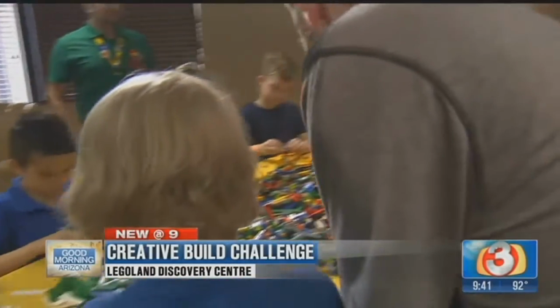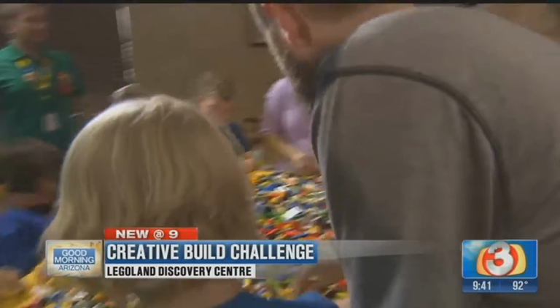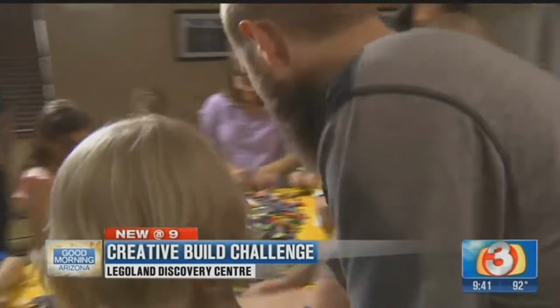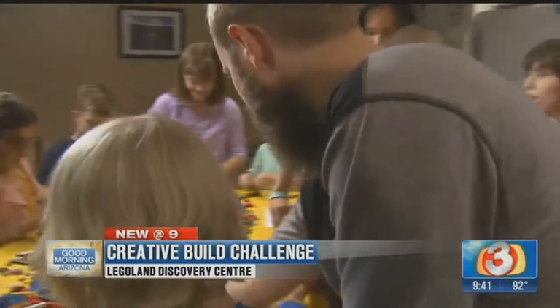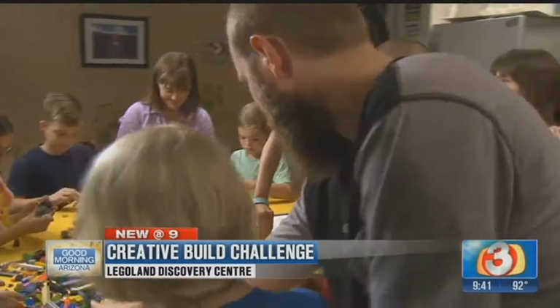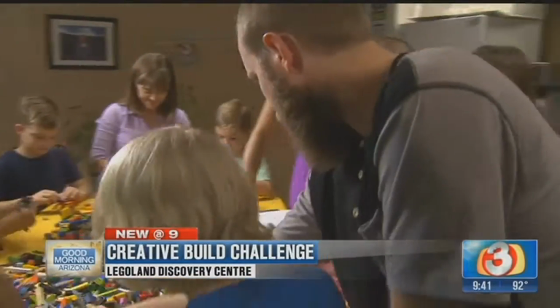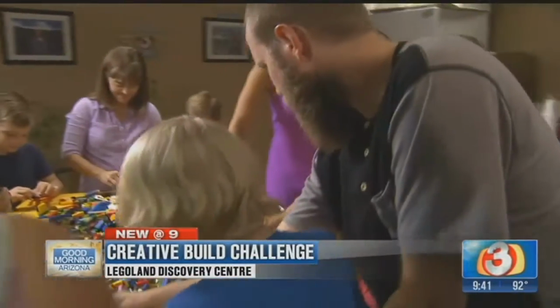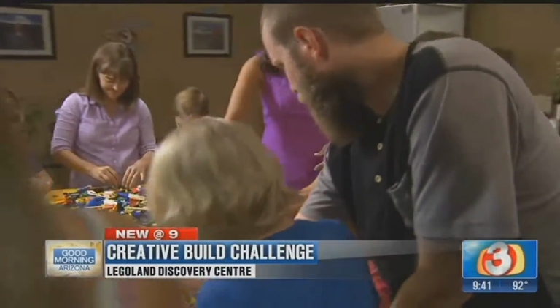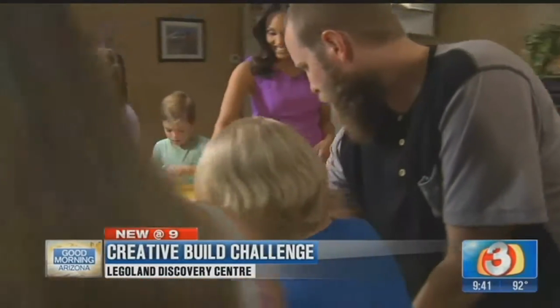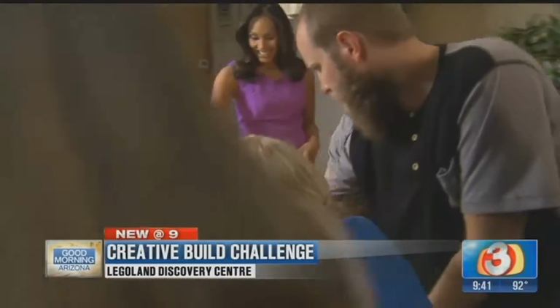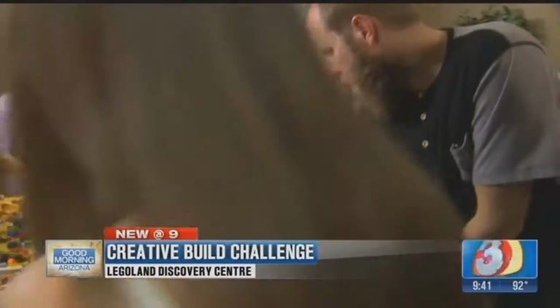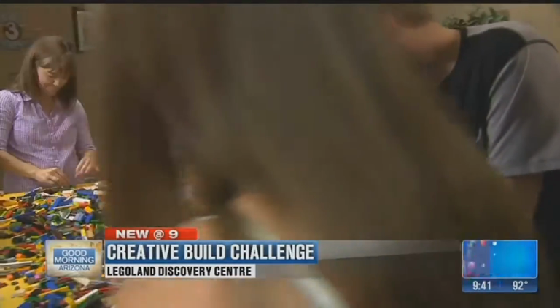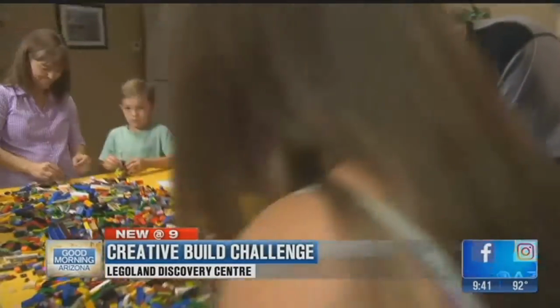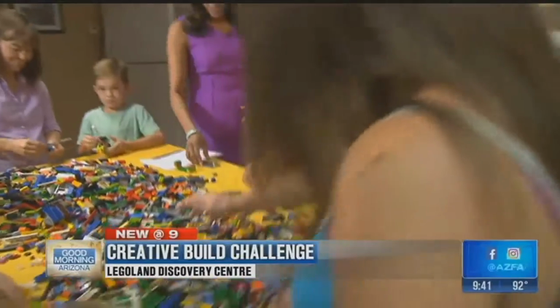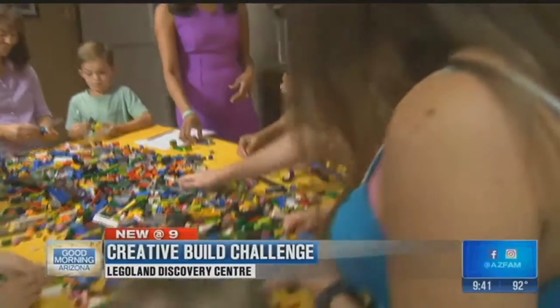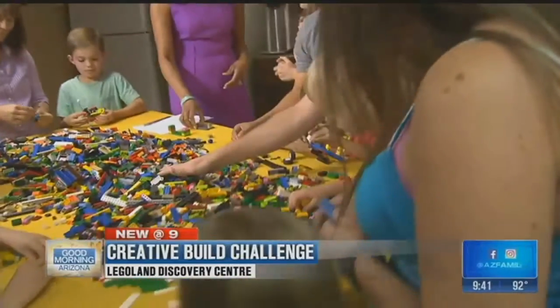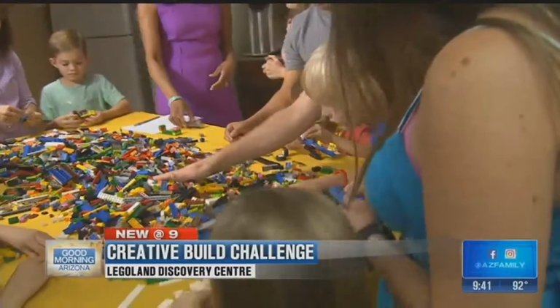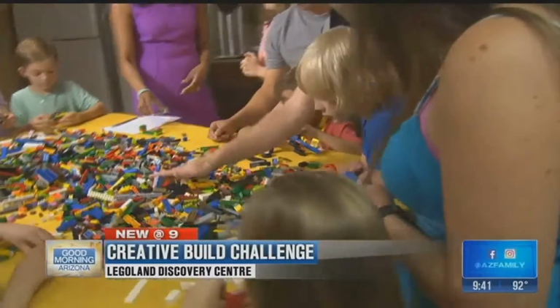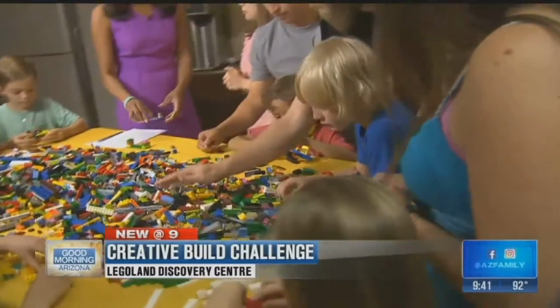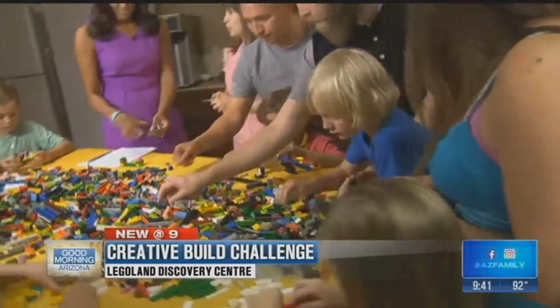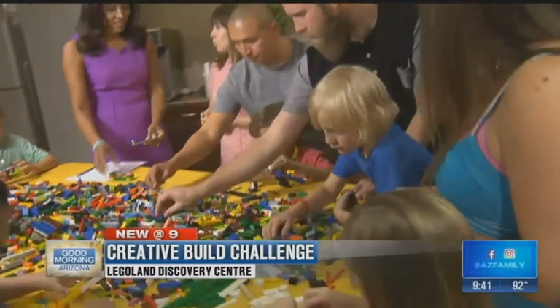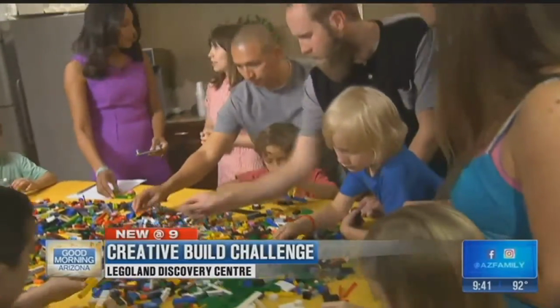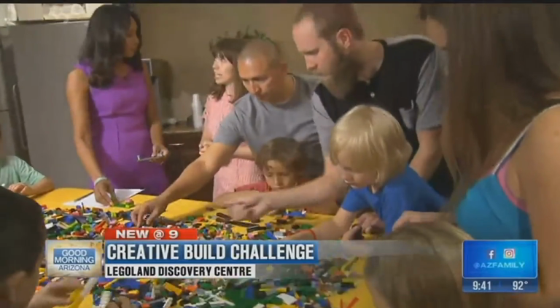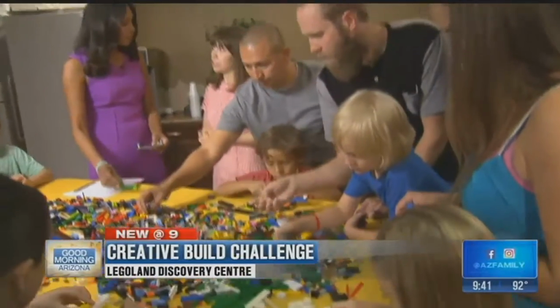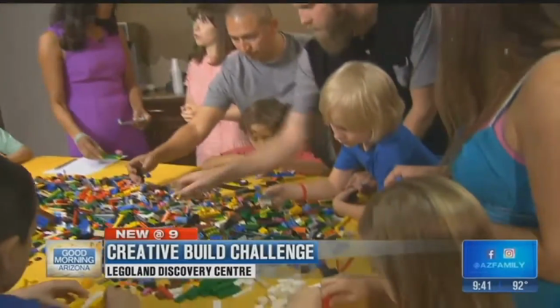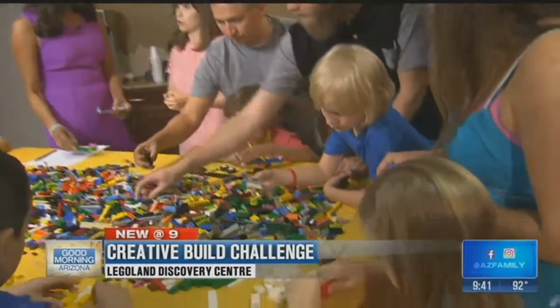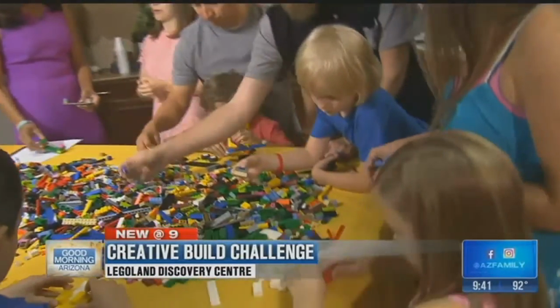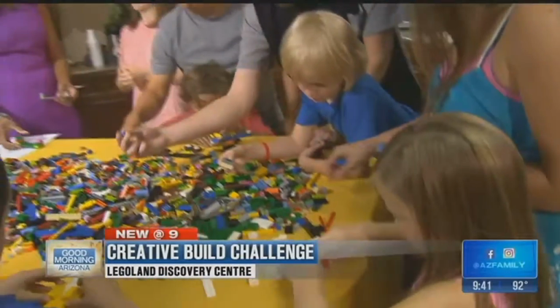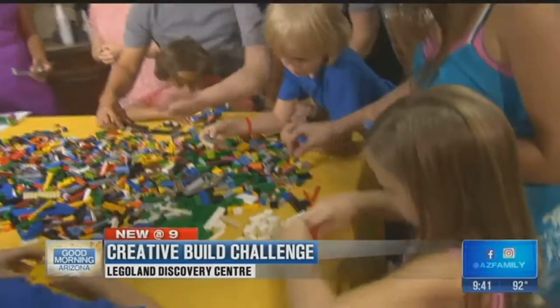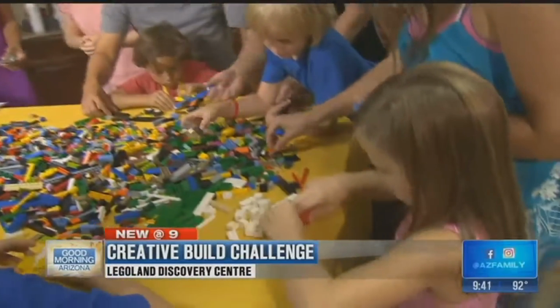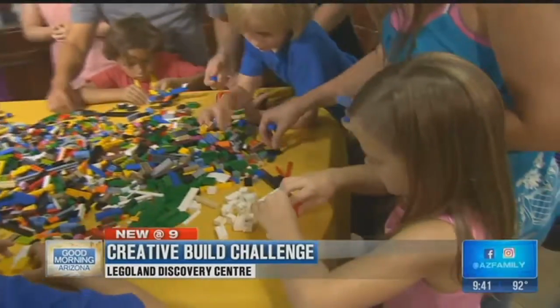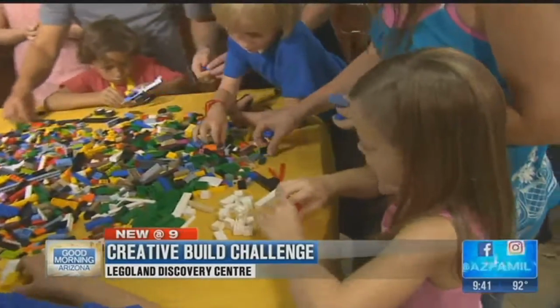Who decides who the master builder is? Our master builders inside the creative workshop decide. We'll go around, talk to everyone, have them explain their model, and then we'll see who won — kids or grown-ups.